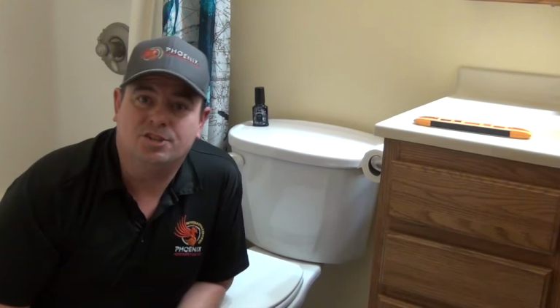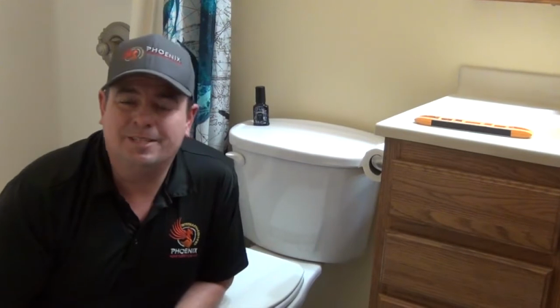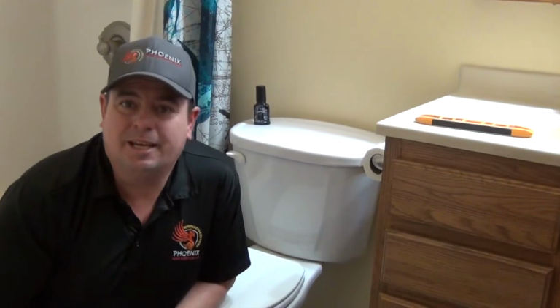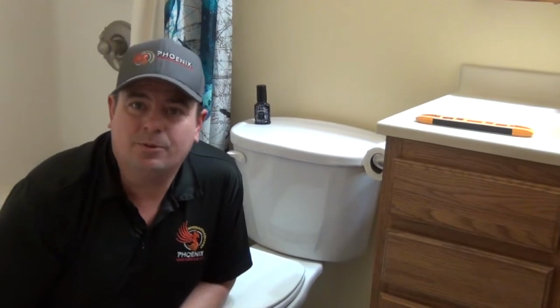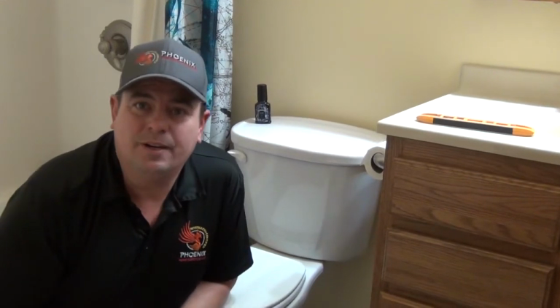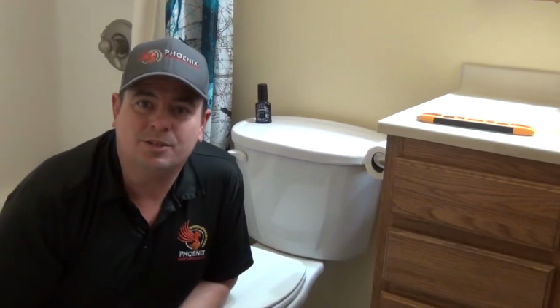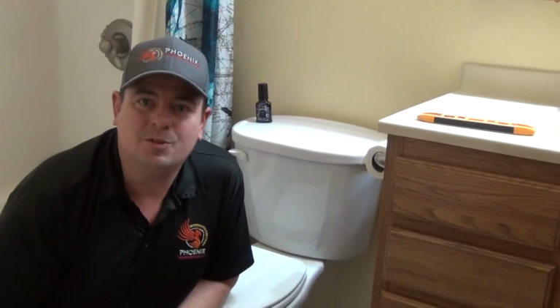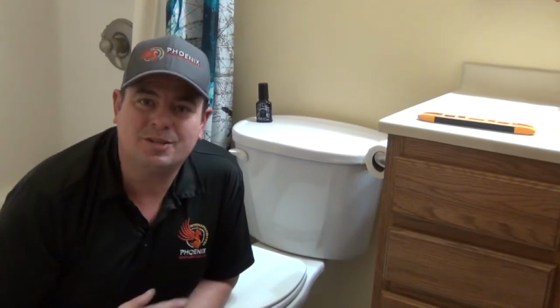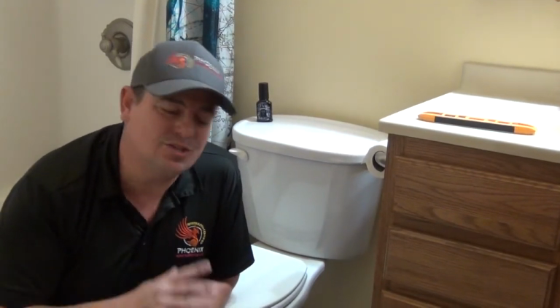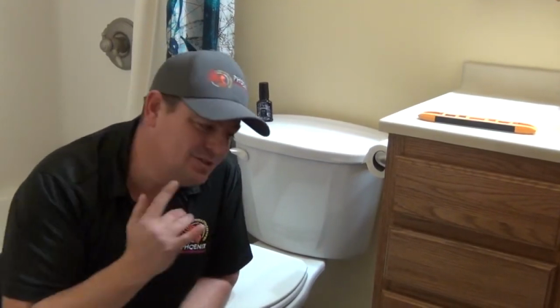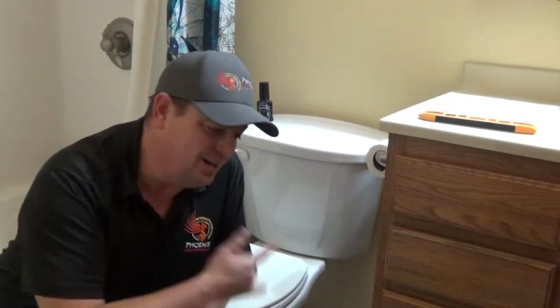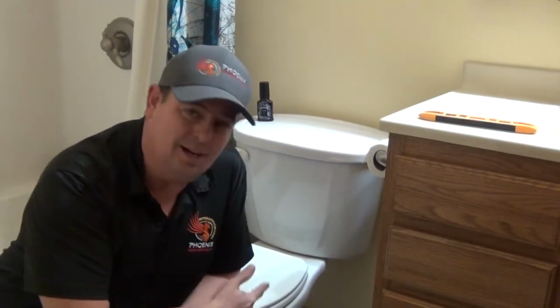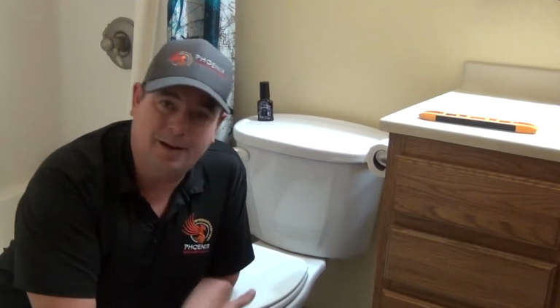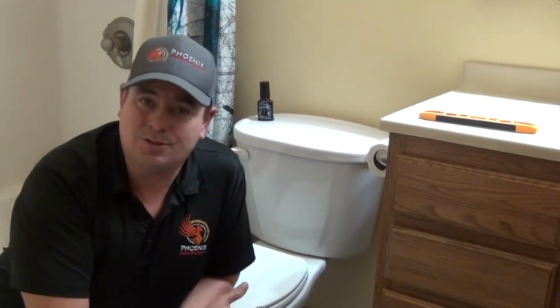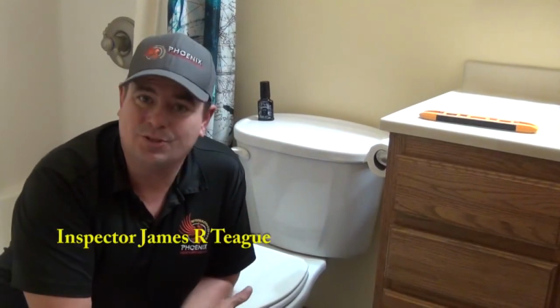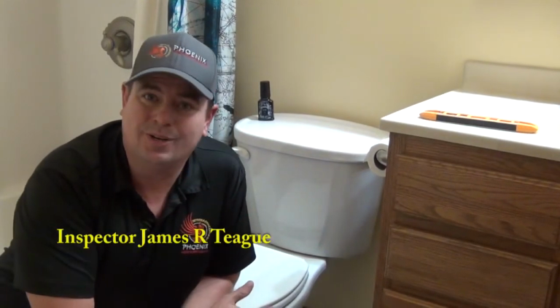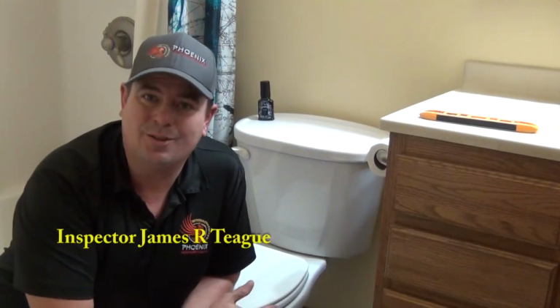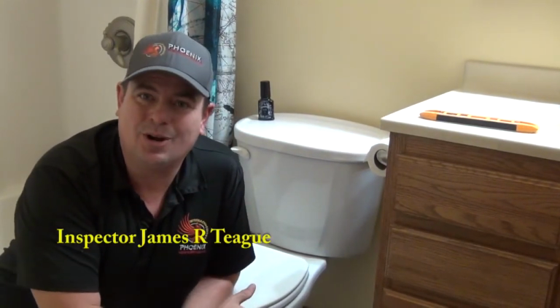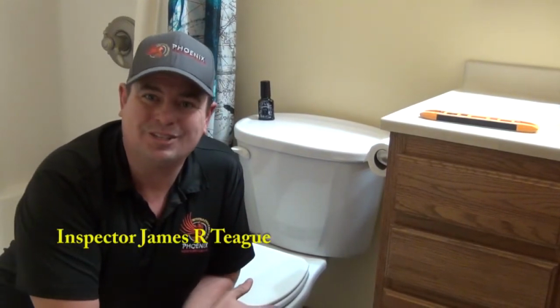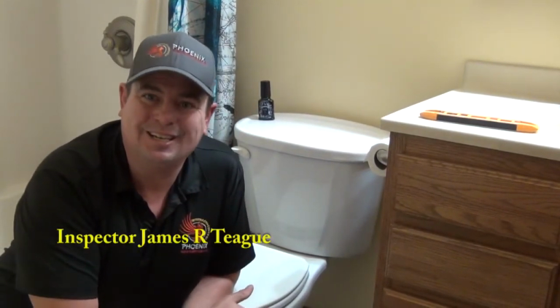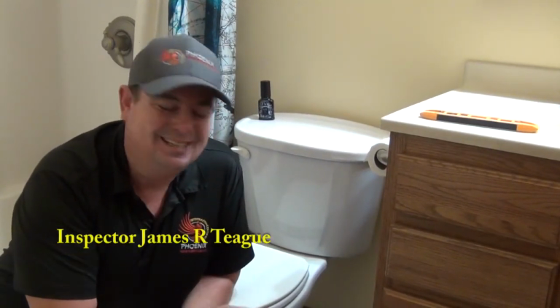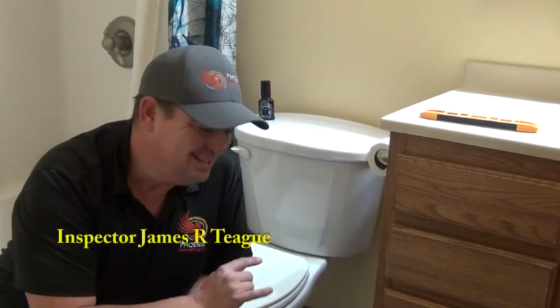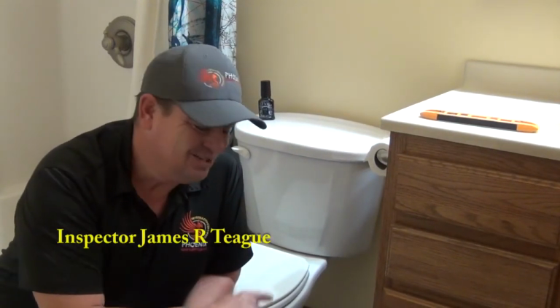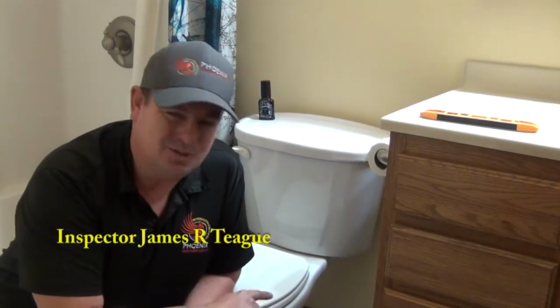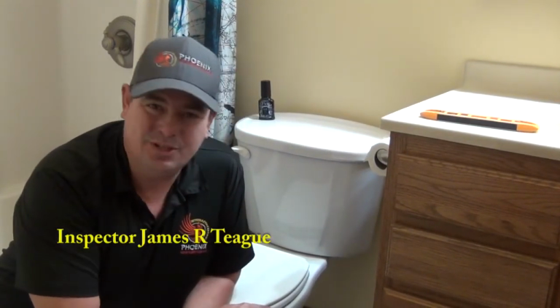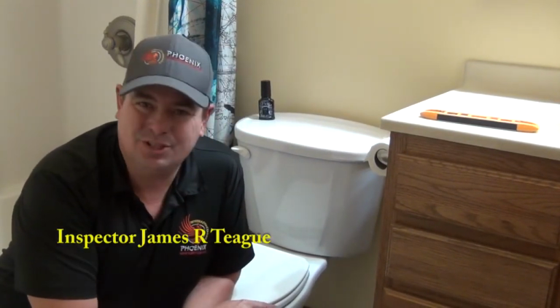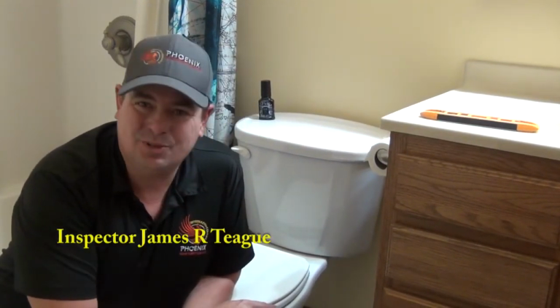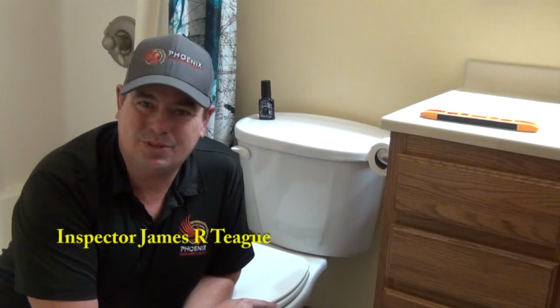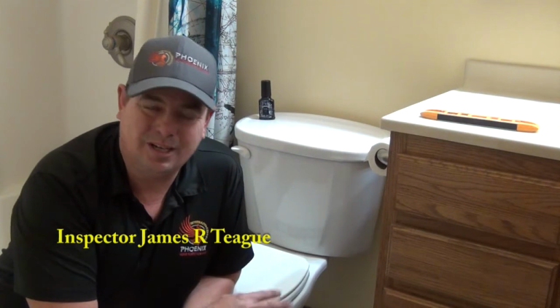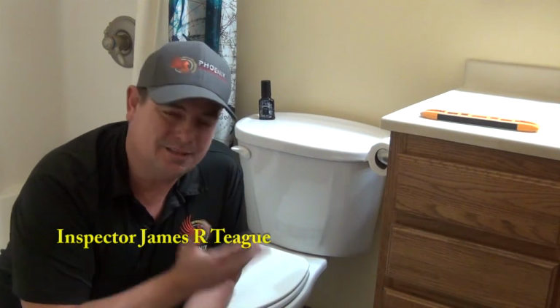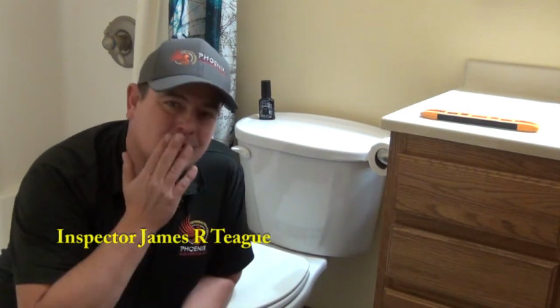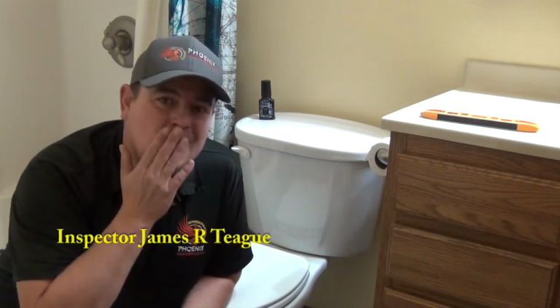Hey, Jimmy Tick here with Phoenix Home Inspections. I'm actually doing another project today, so I just wanted to share this with you guys.